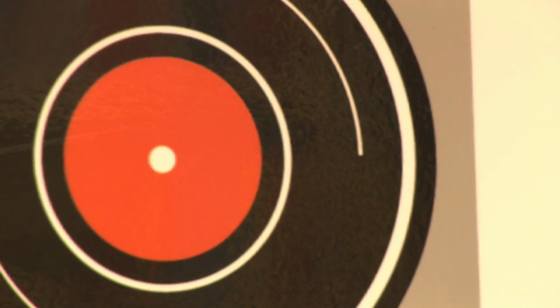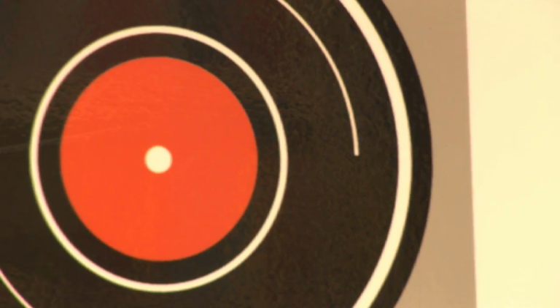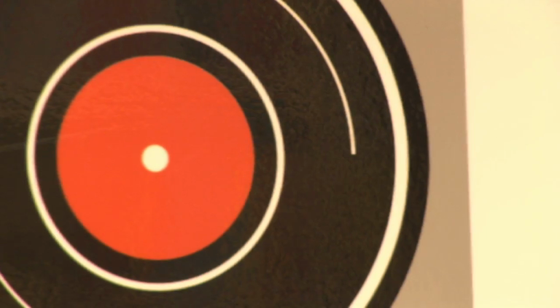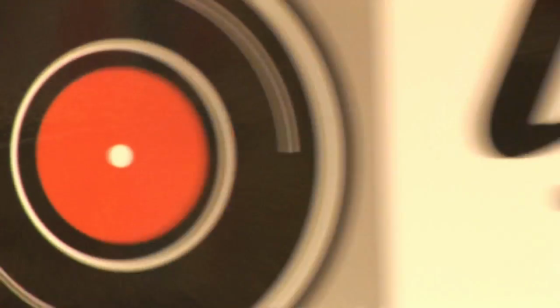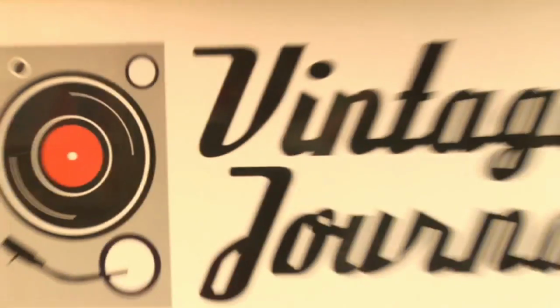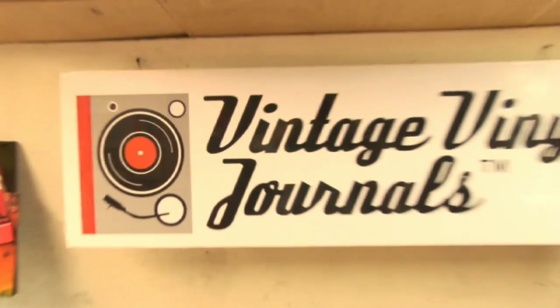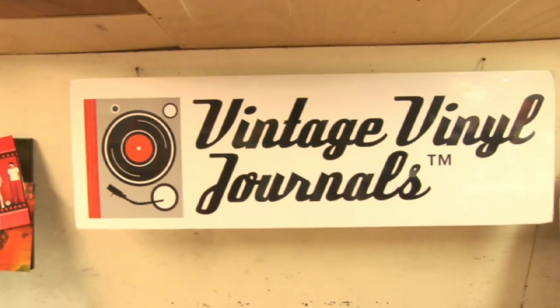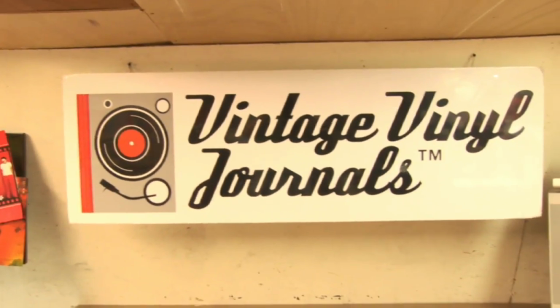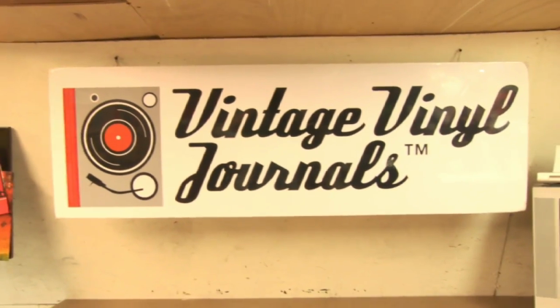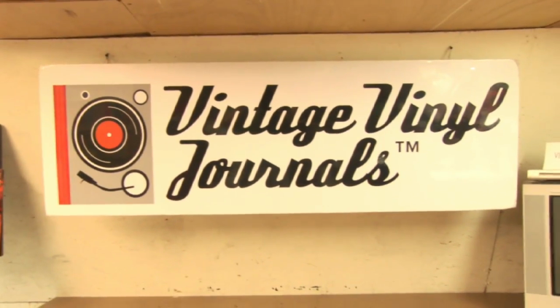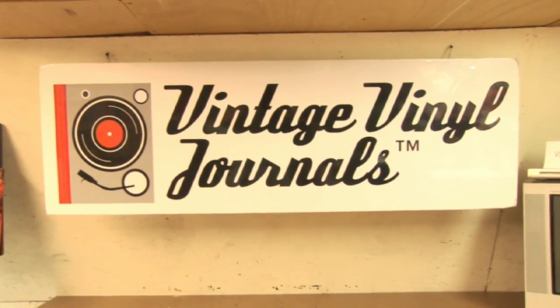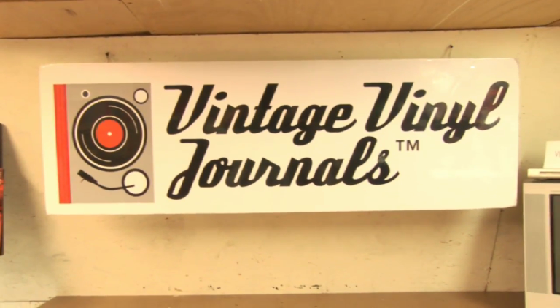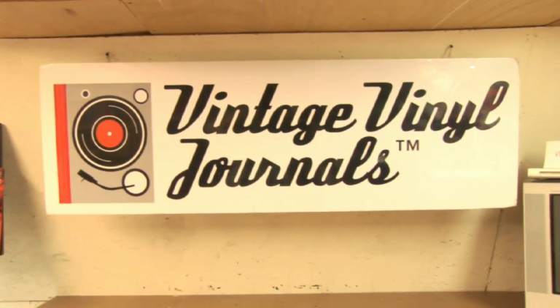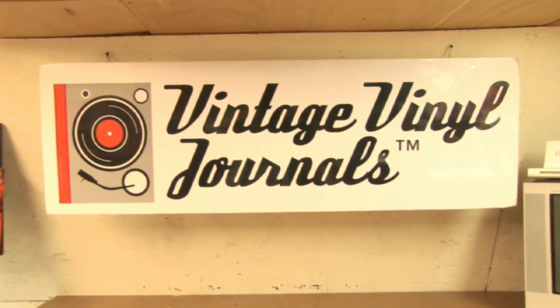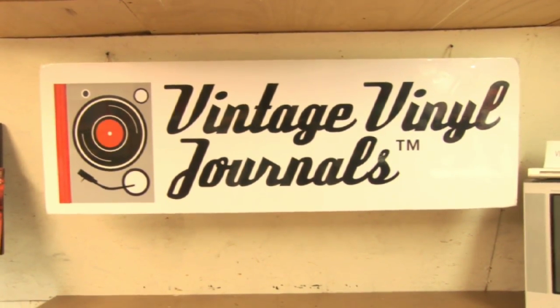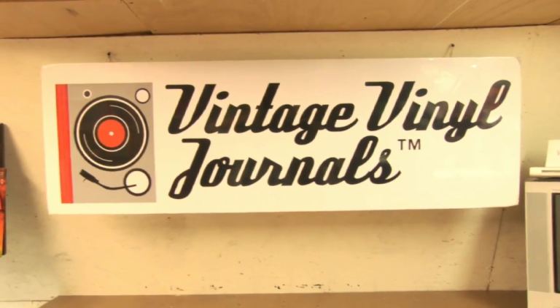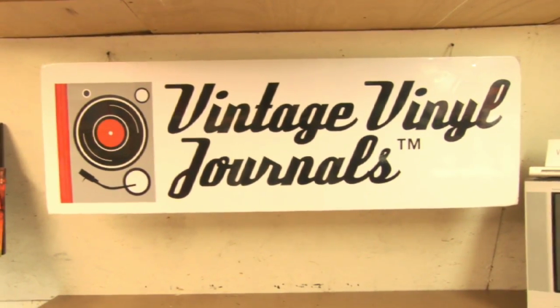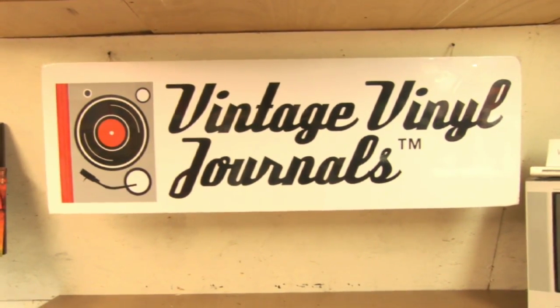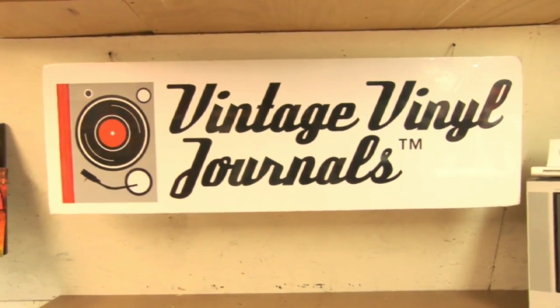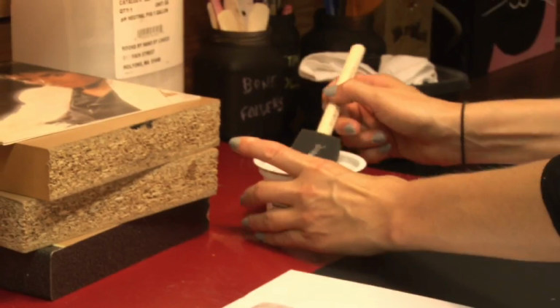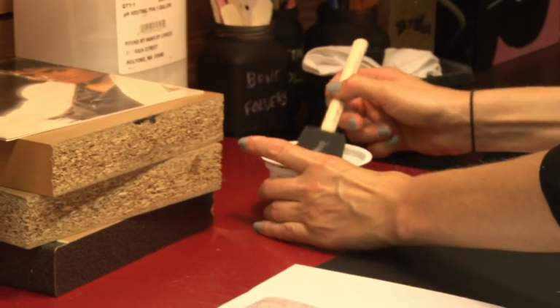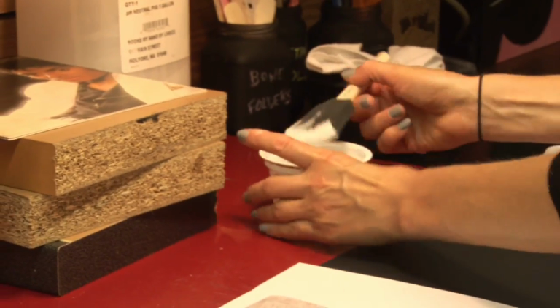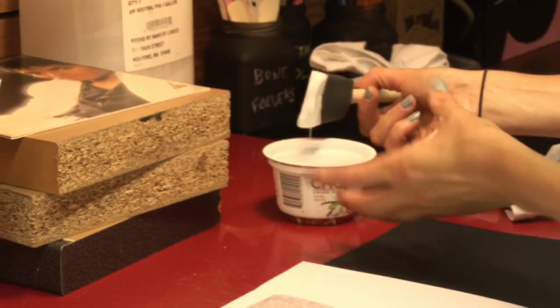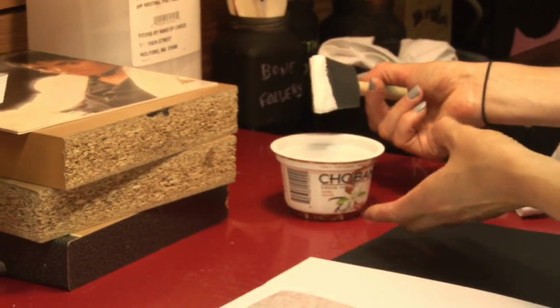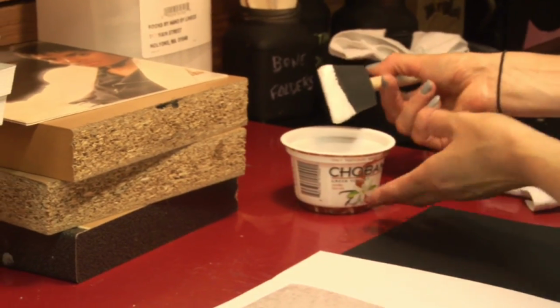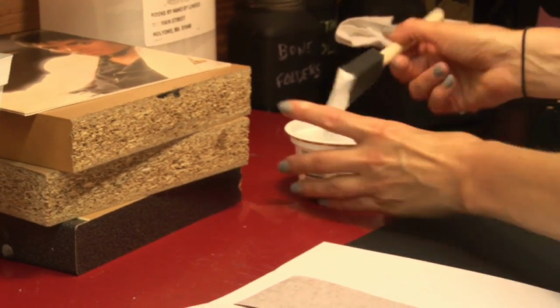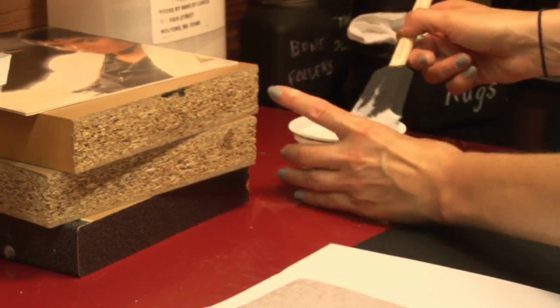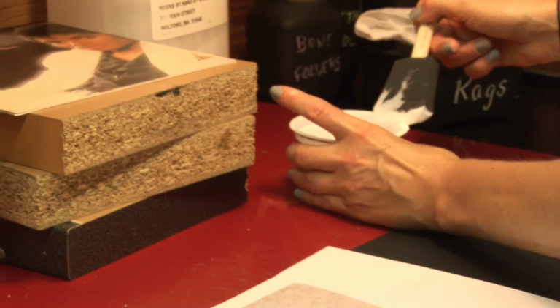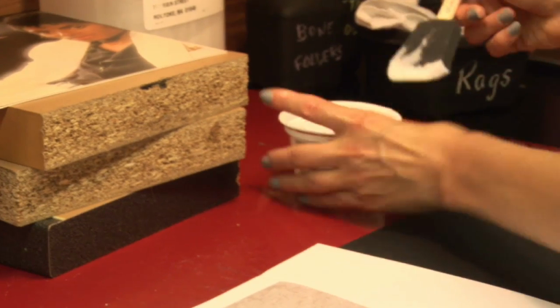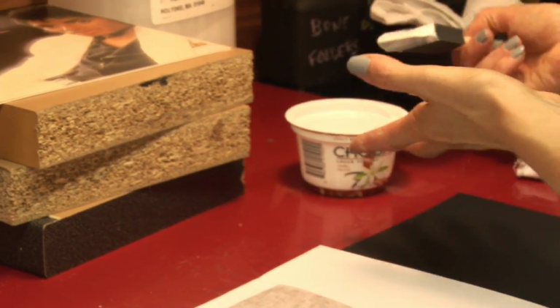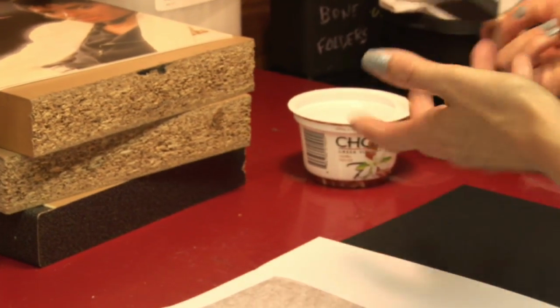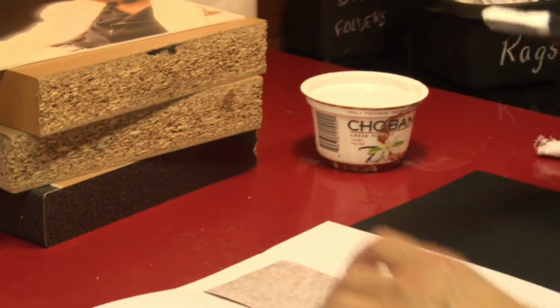We're in about 30 retail stores and we sell on our online site. We get a lot of custom requests, and the feedback we've gotten is that people just love them.